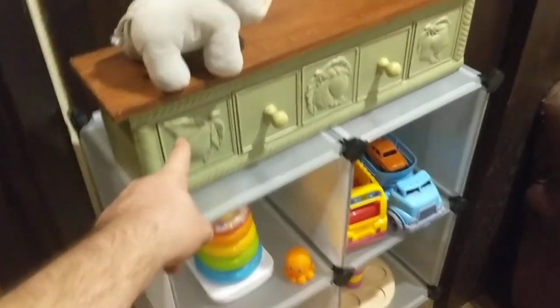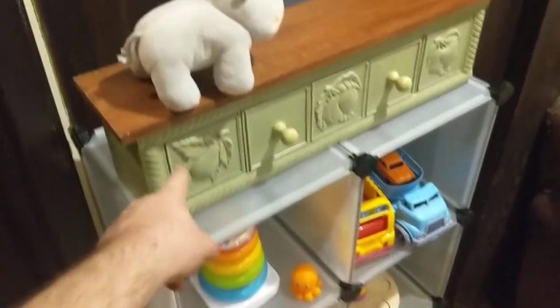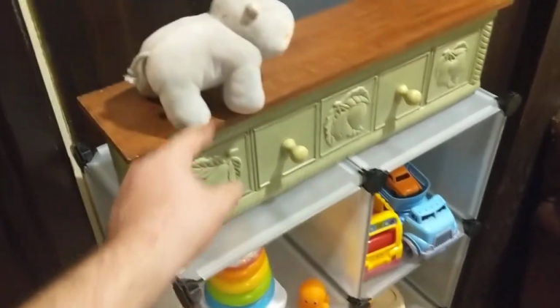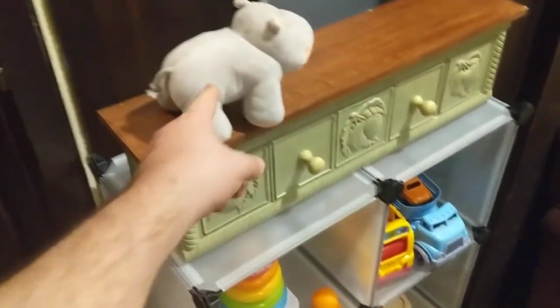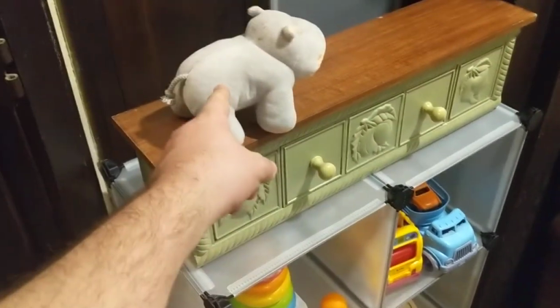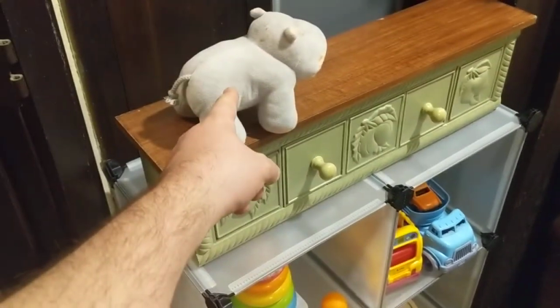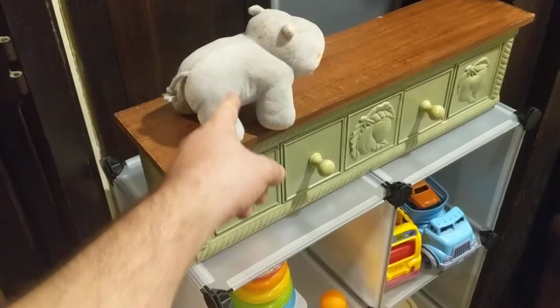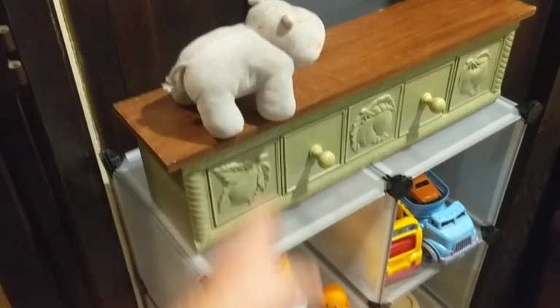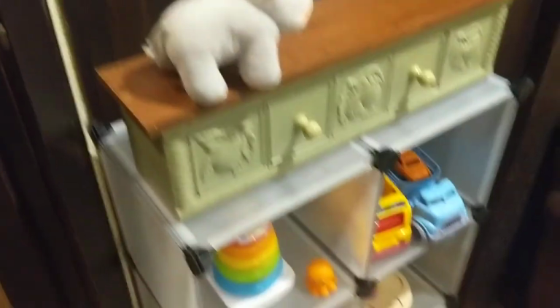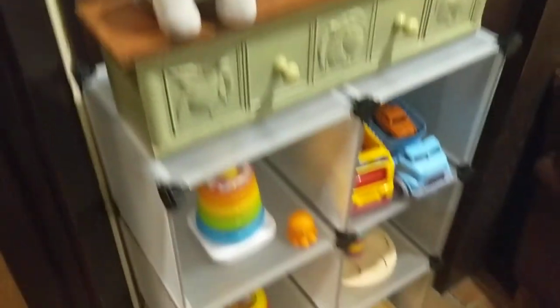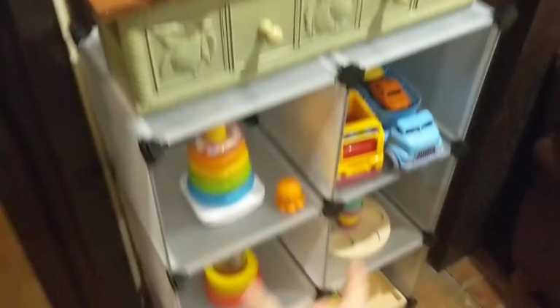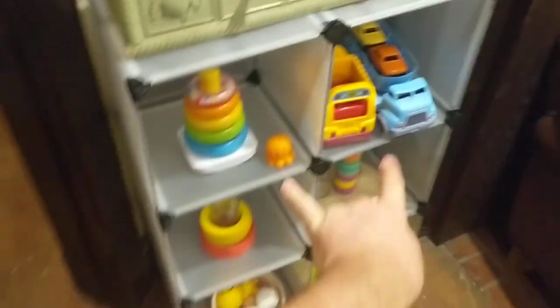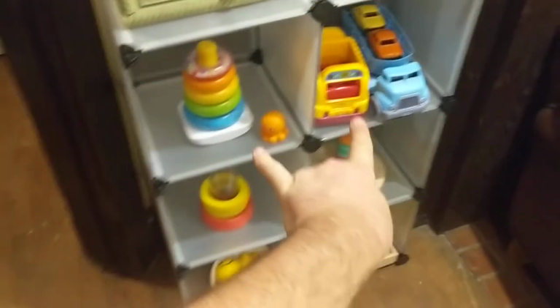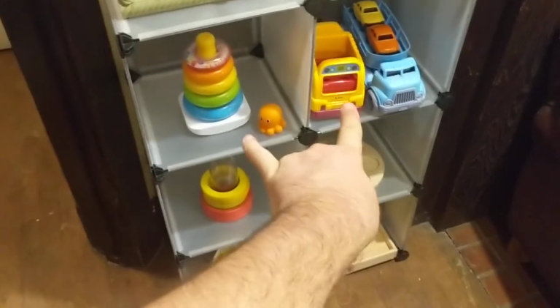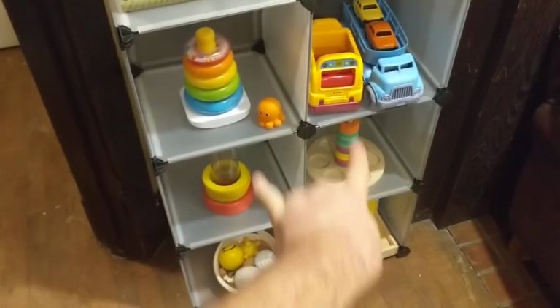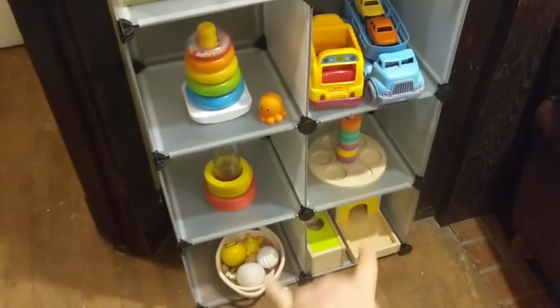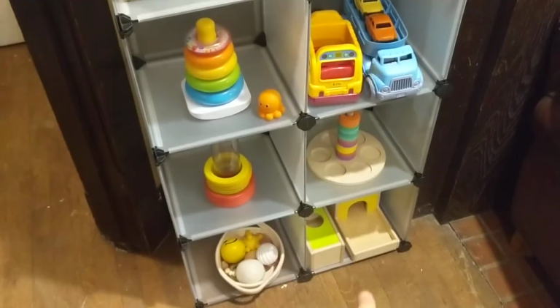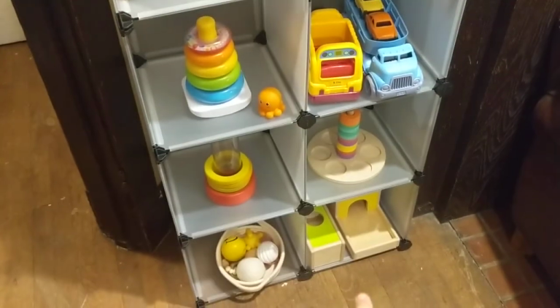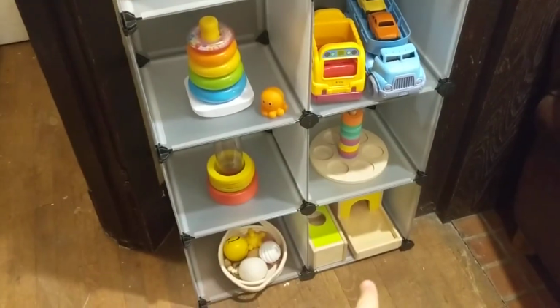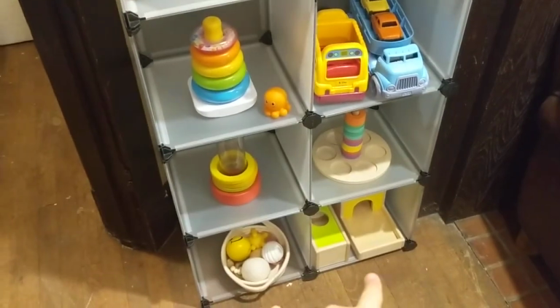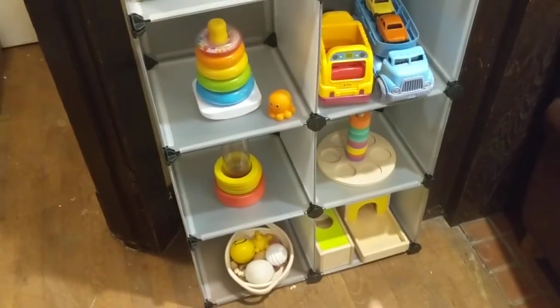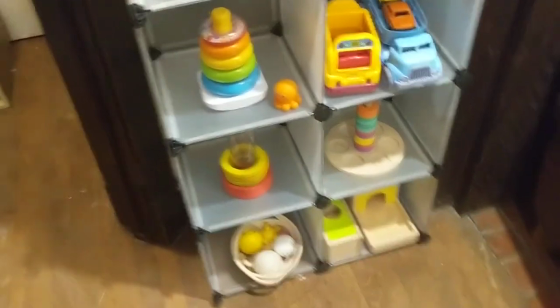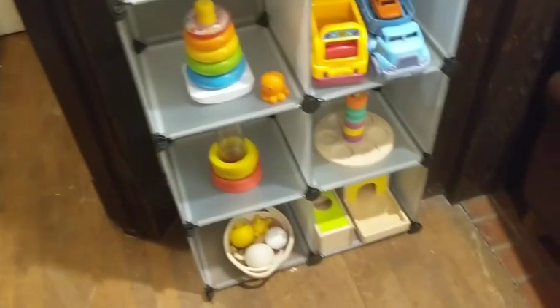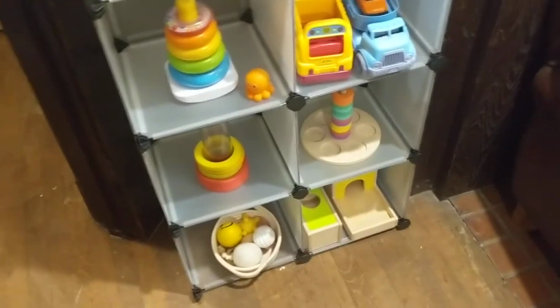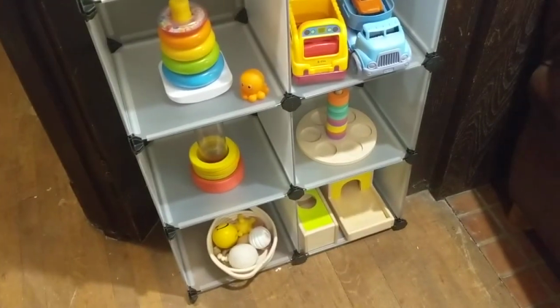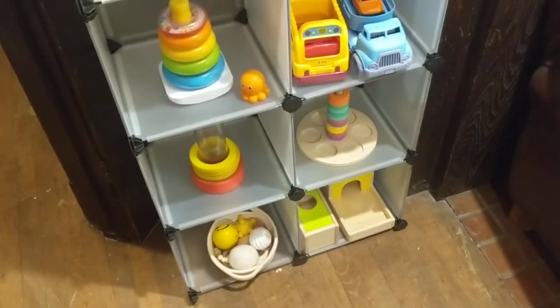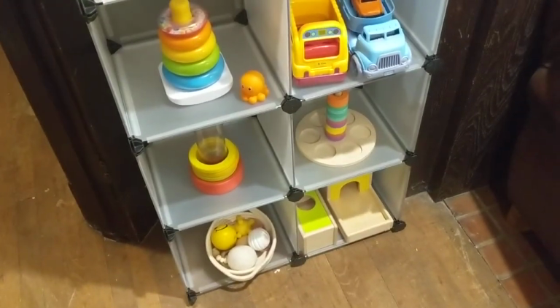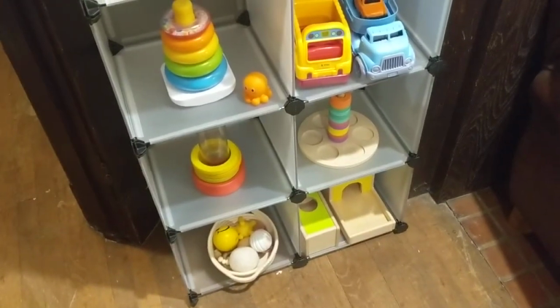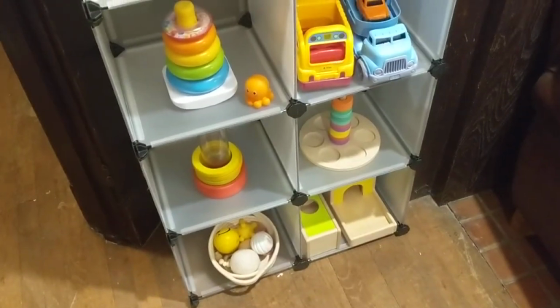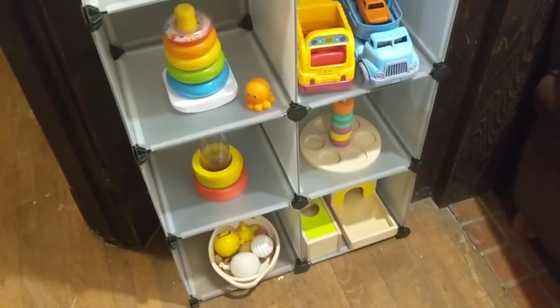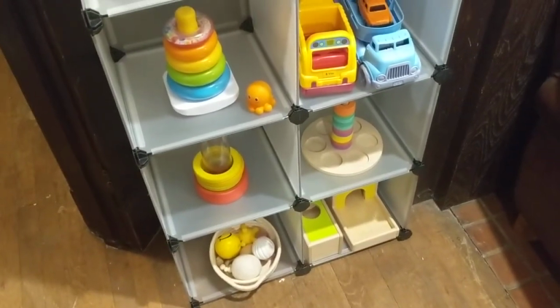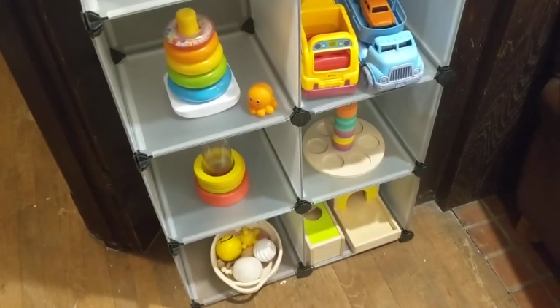This is not included, that is not included, these toys are not included — just in case you were wondering.